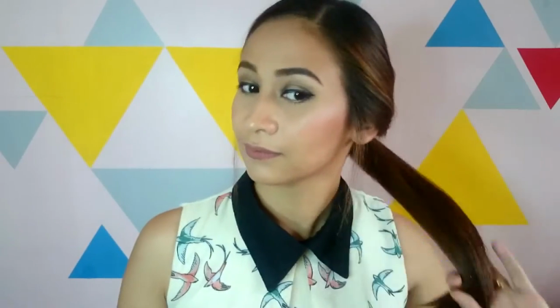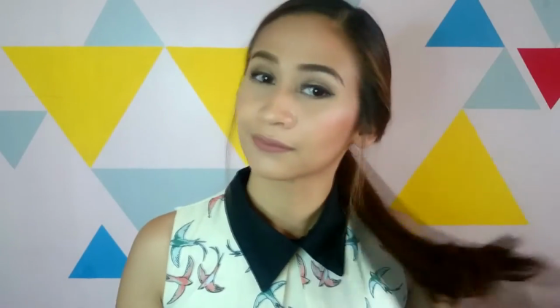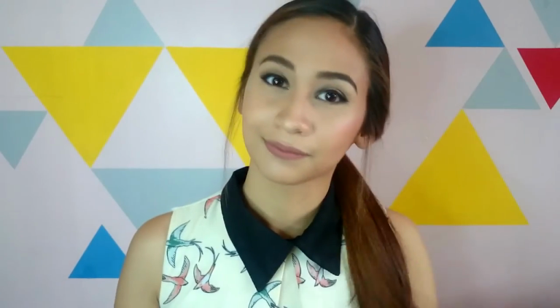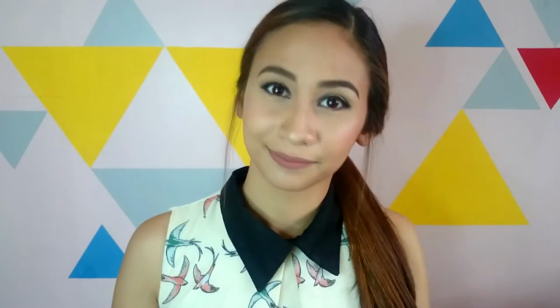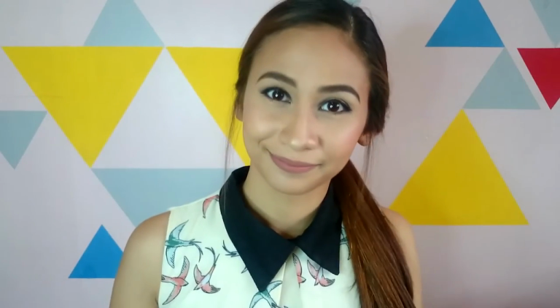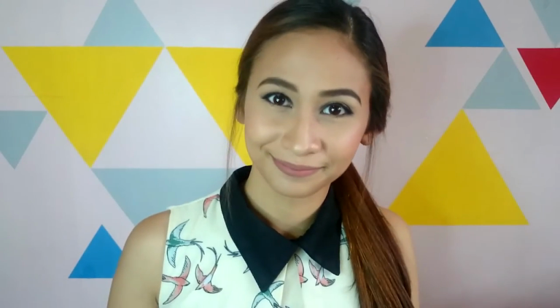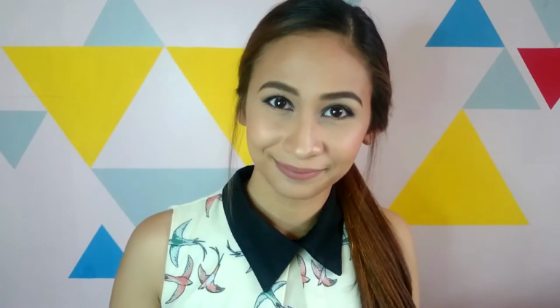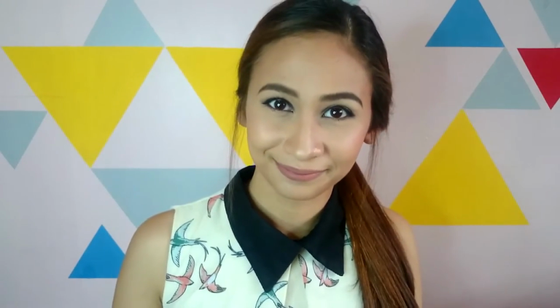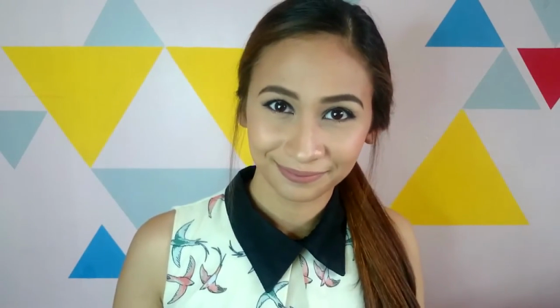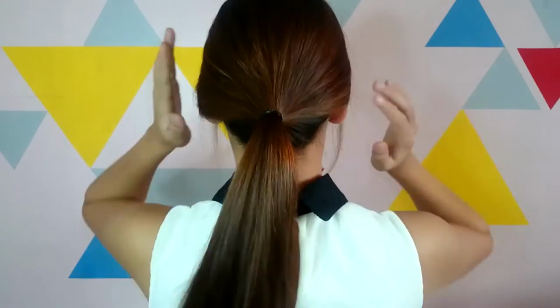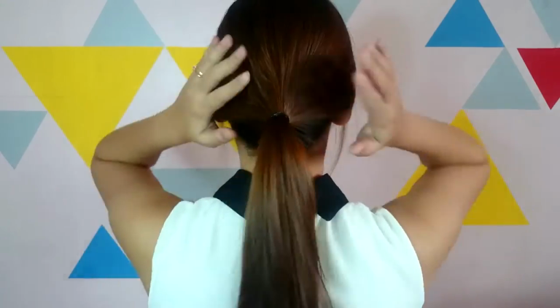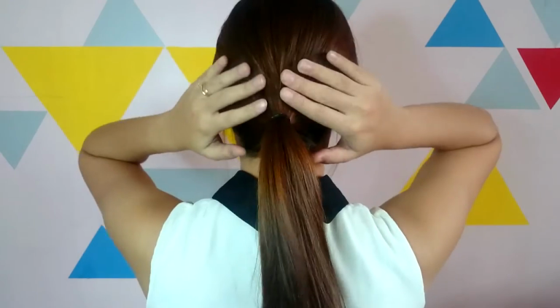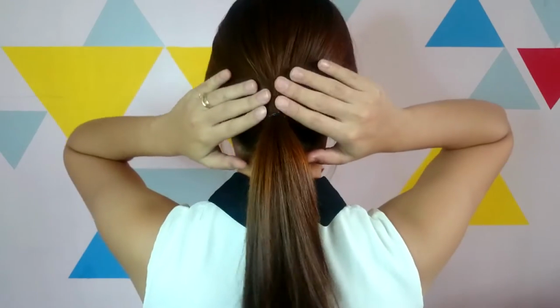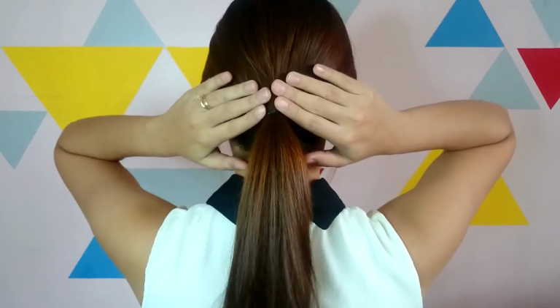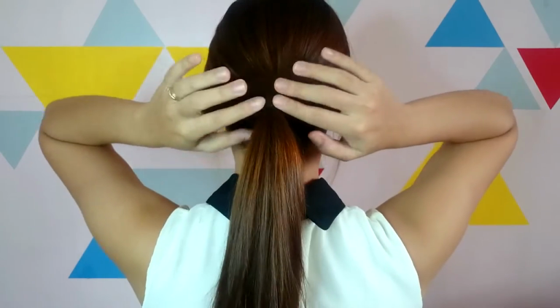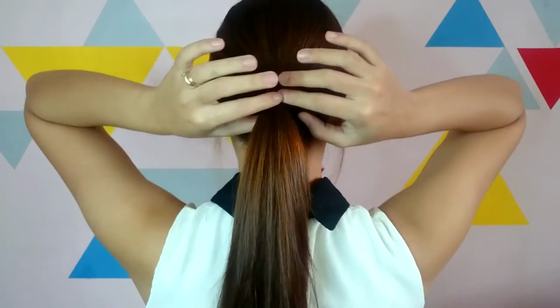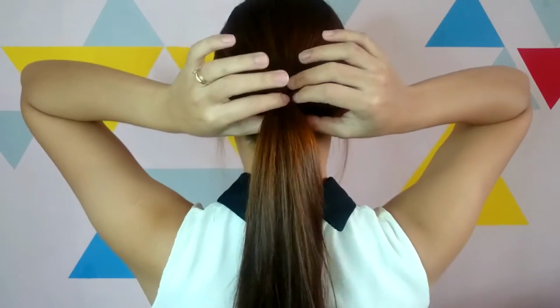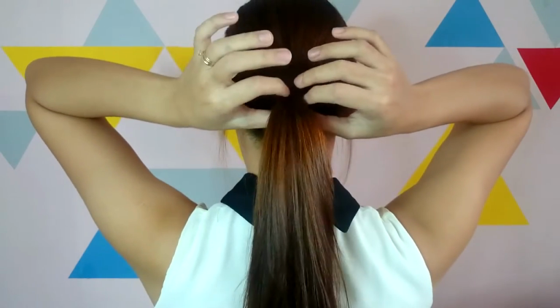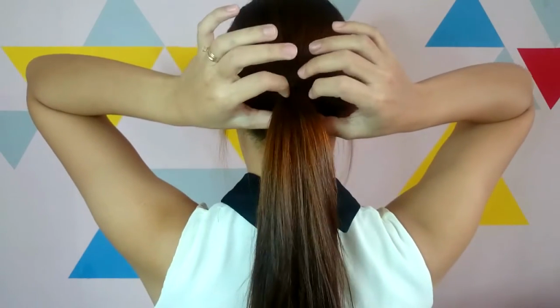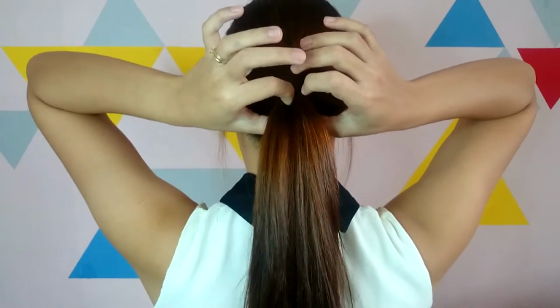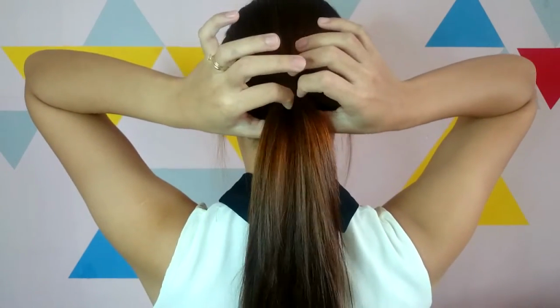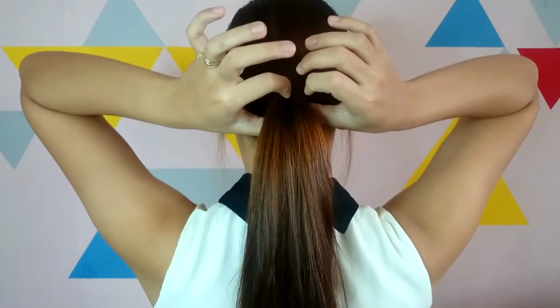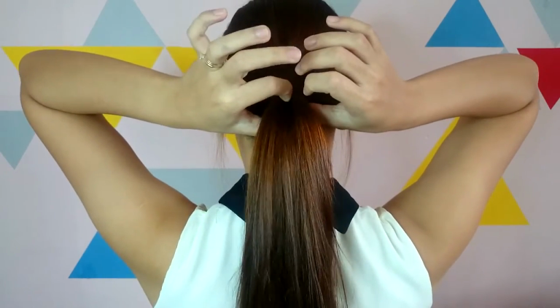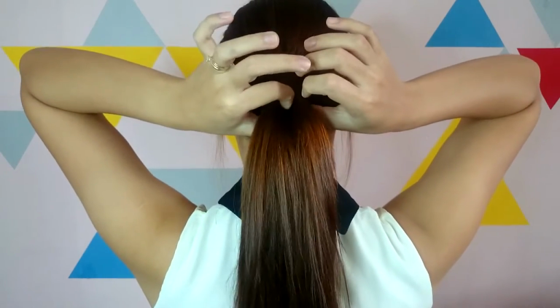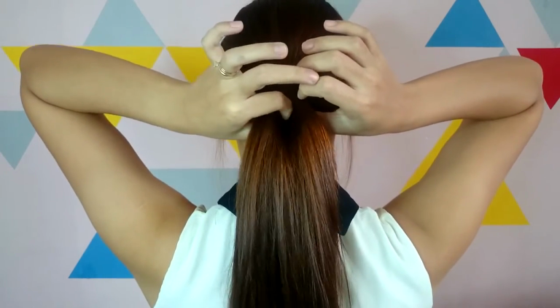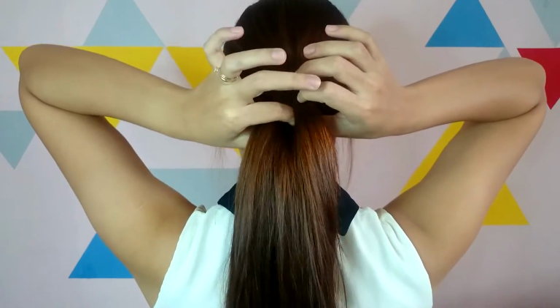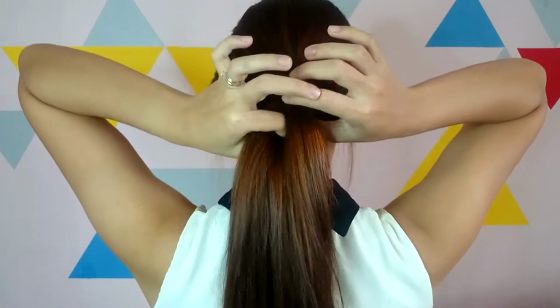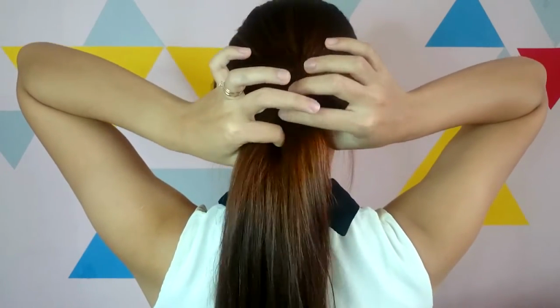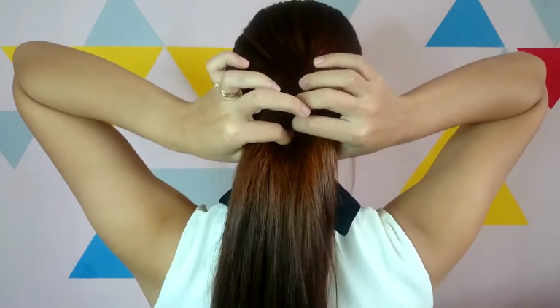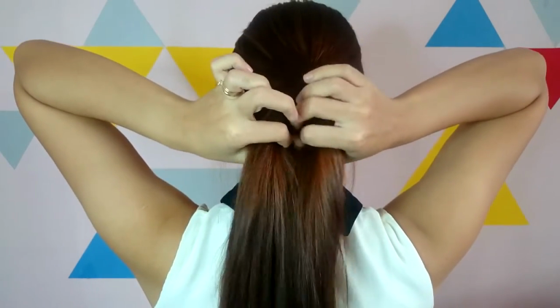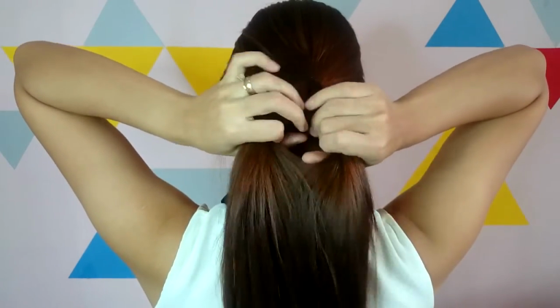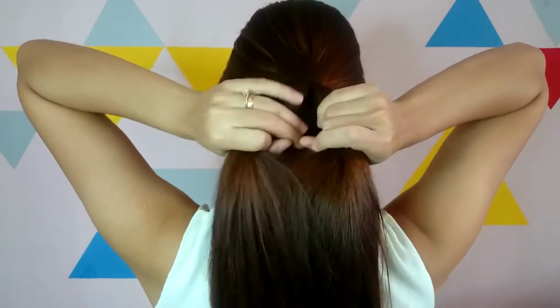For those of you who want to exercise their arms, here's how you do a rope braid ponytail.